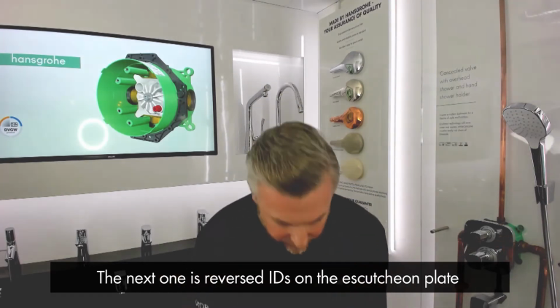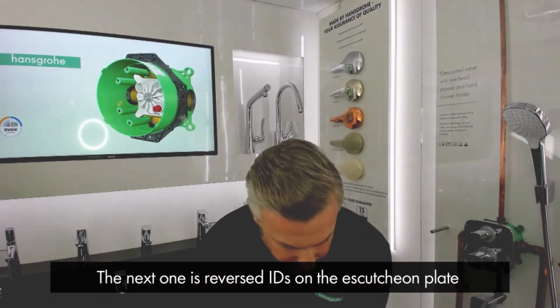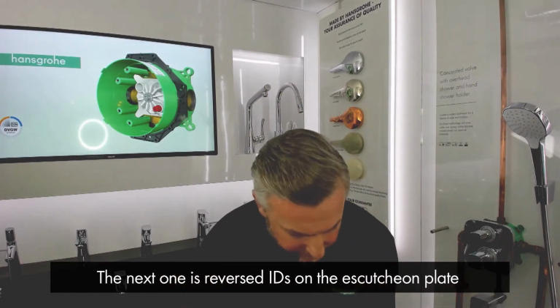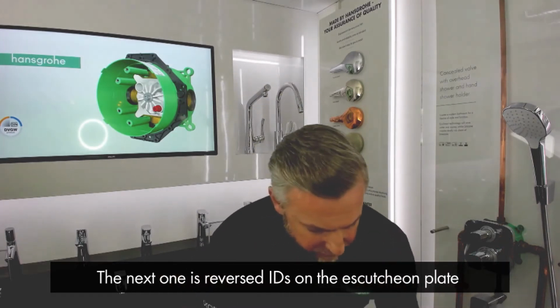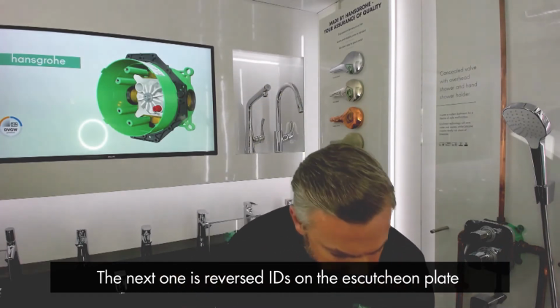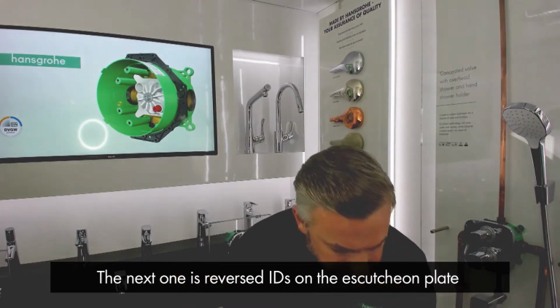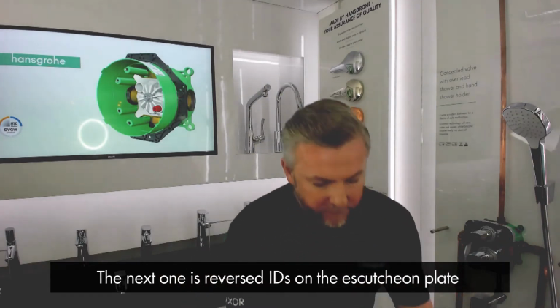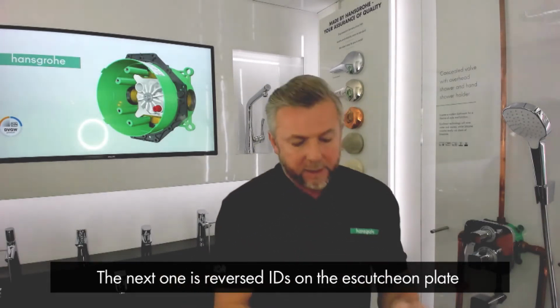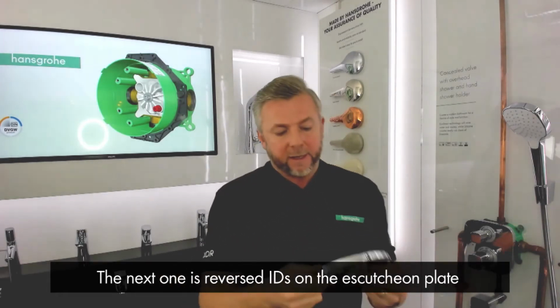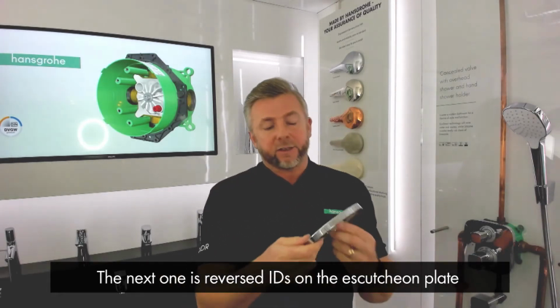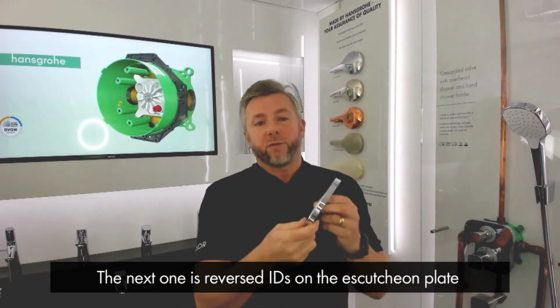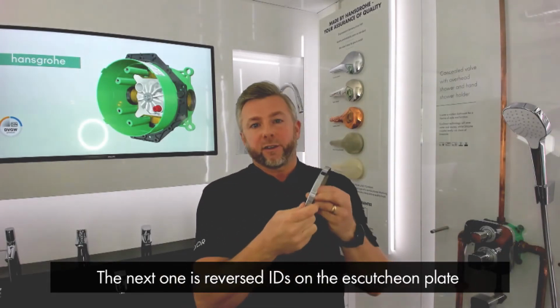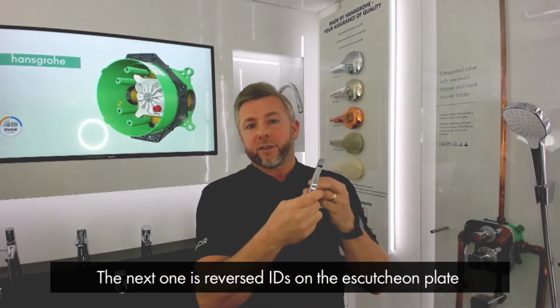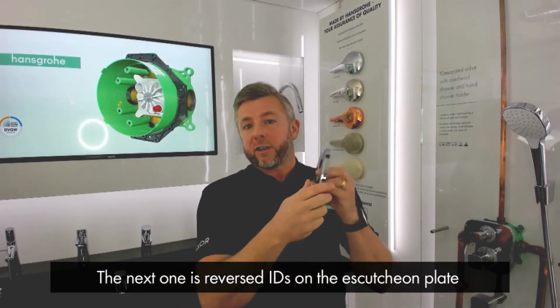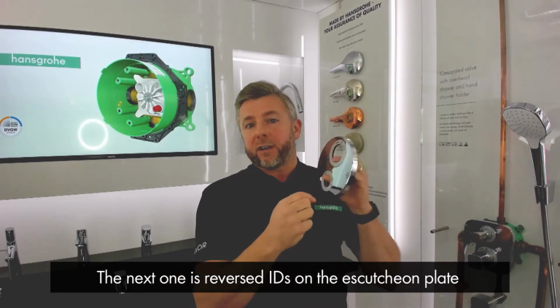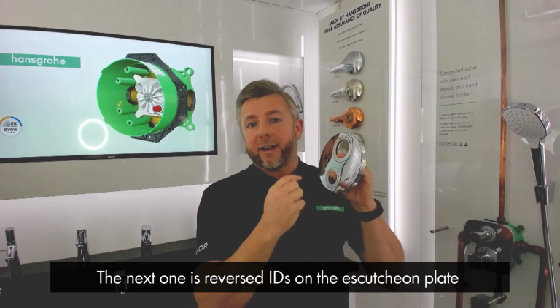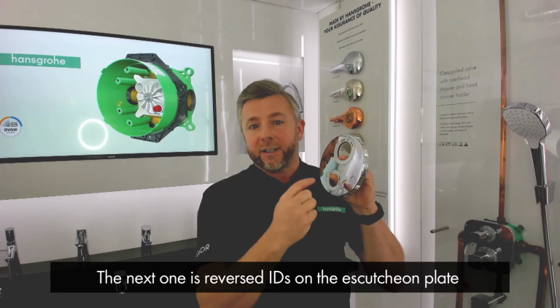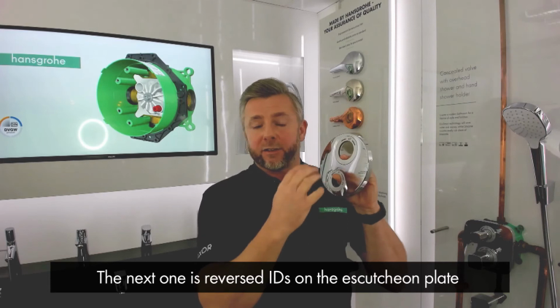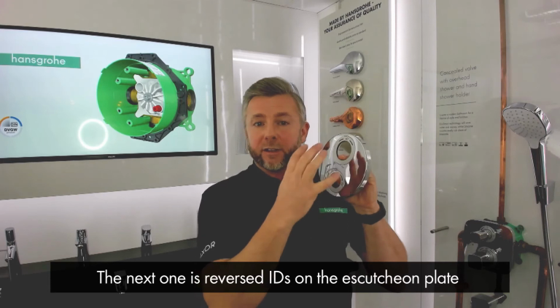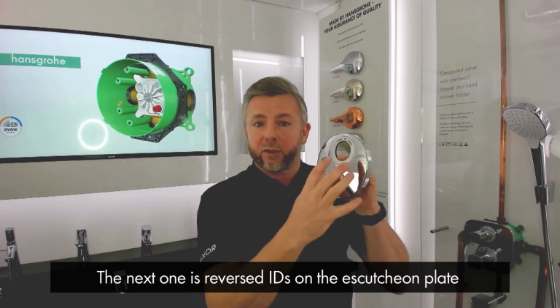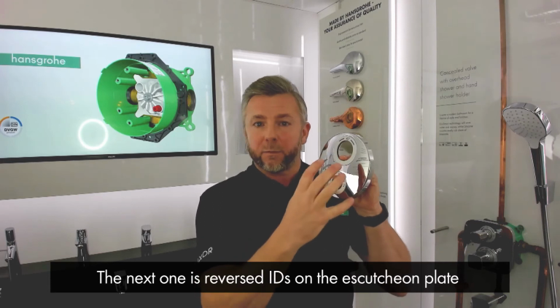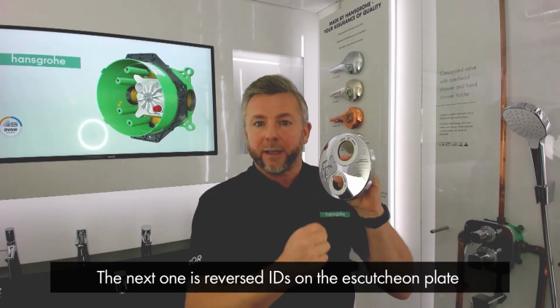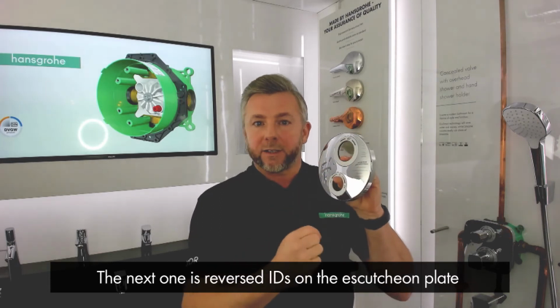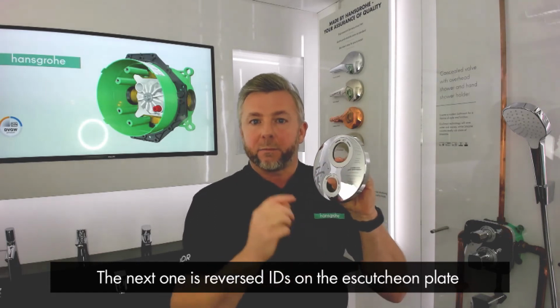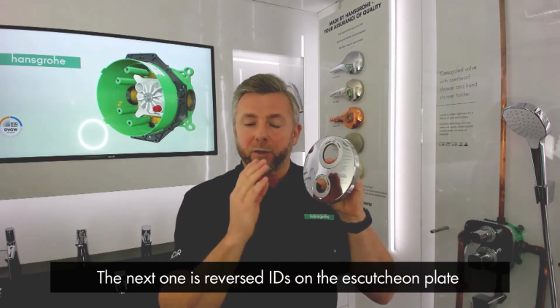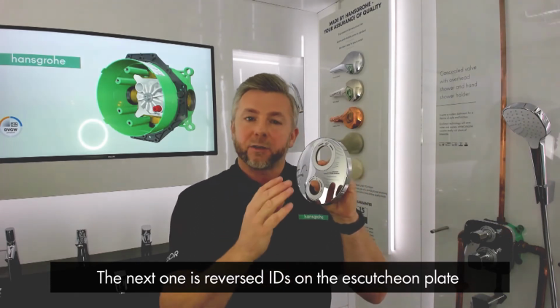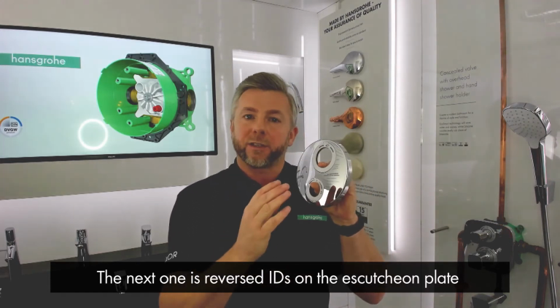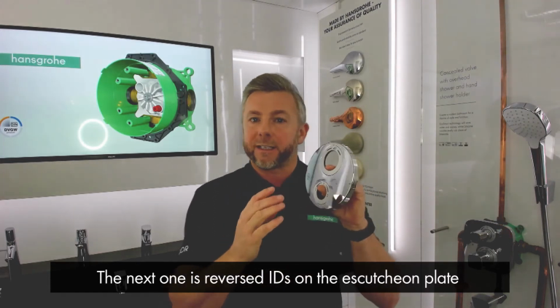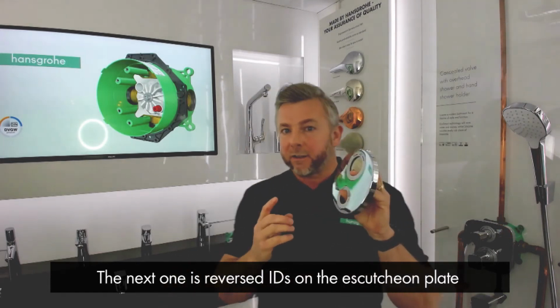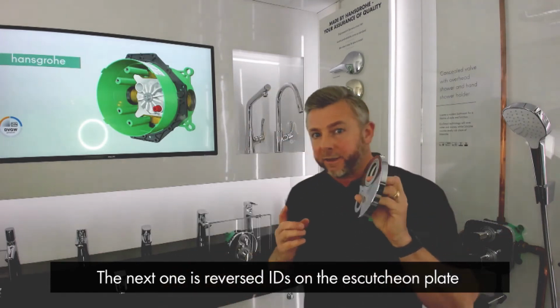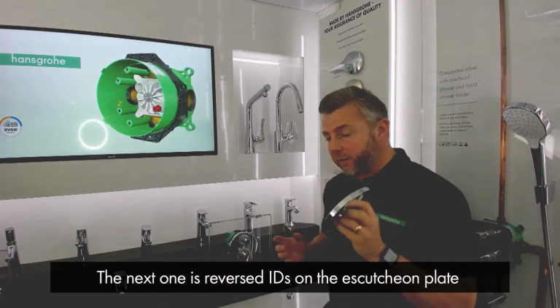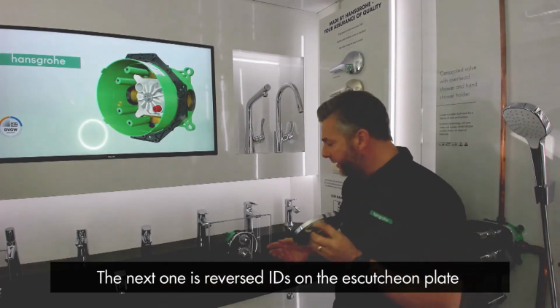The next solution is reversed IDs on the escutcheon plate. I'll go into more detail on this over here.